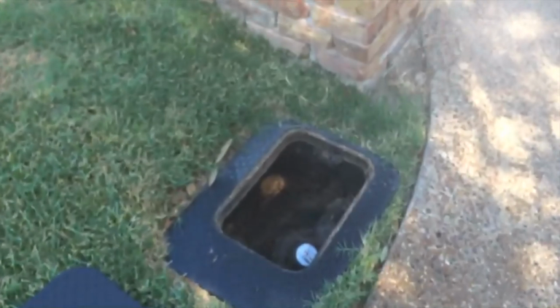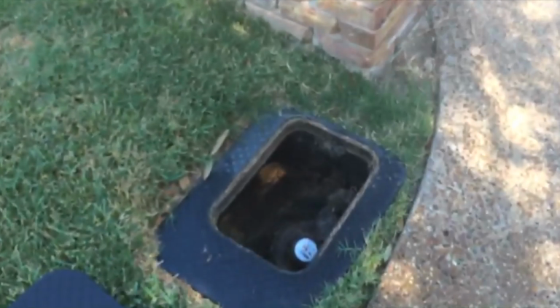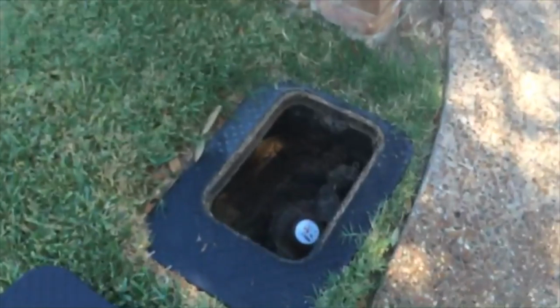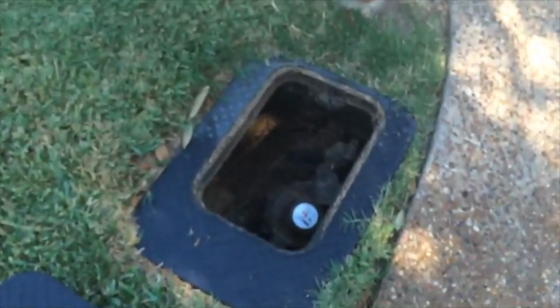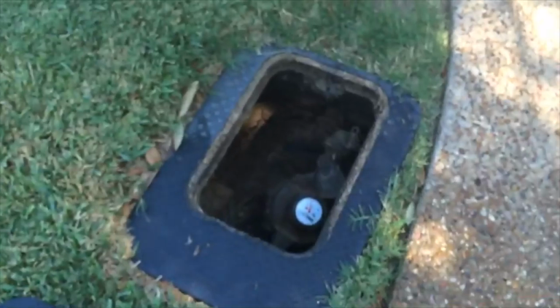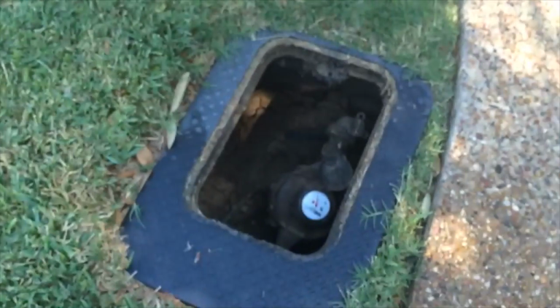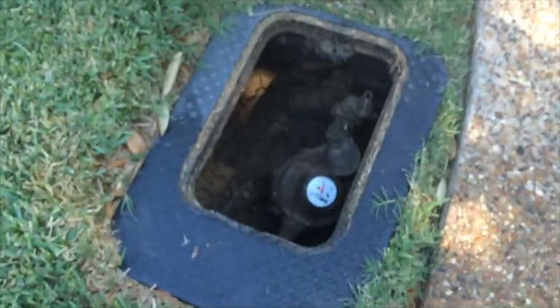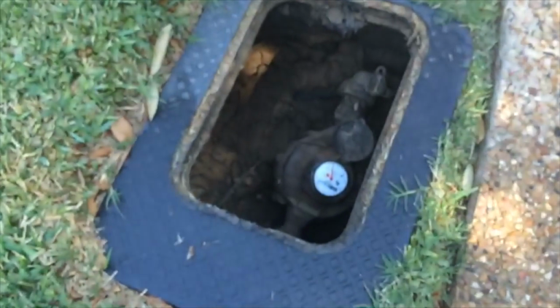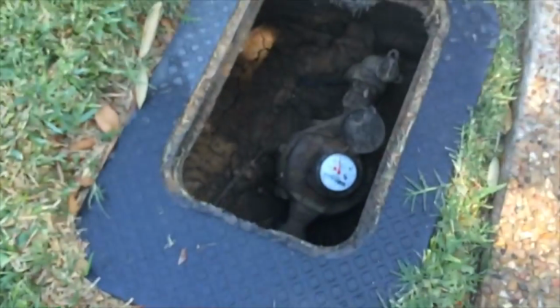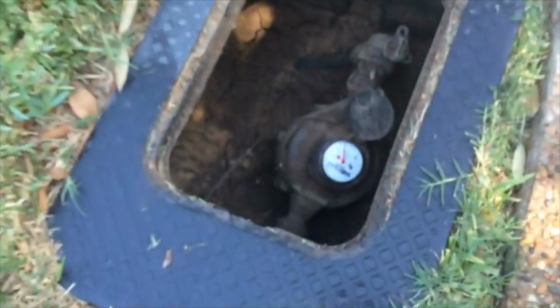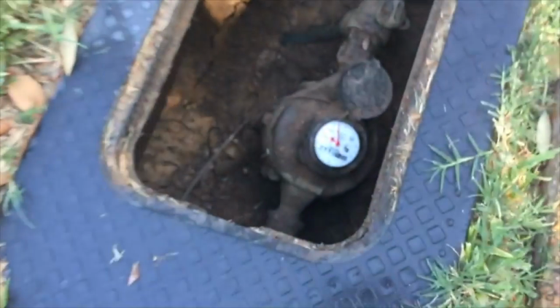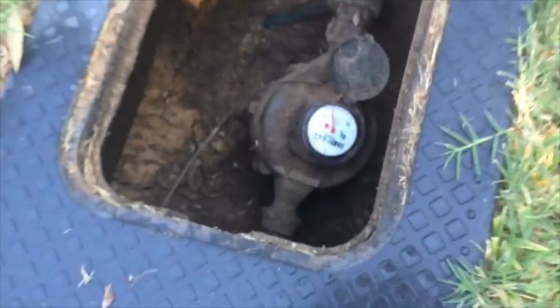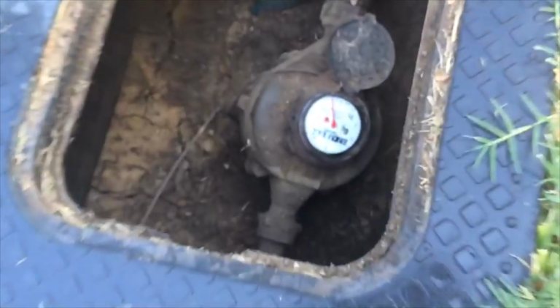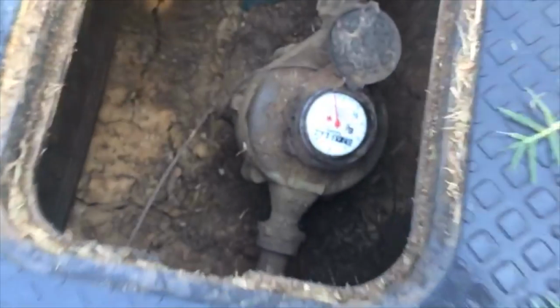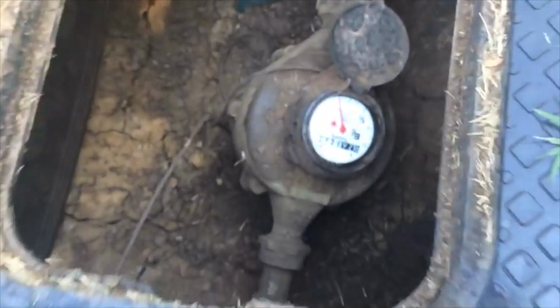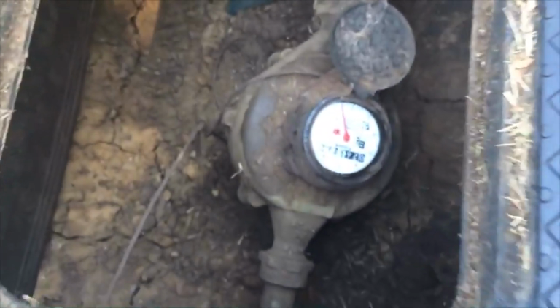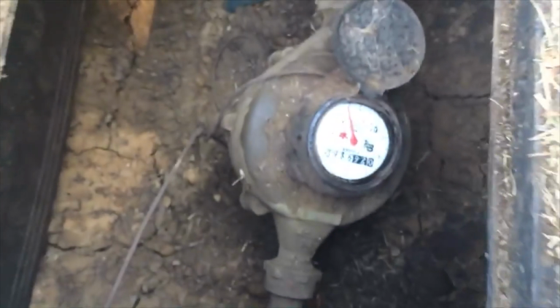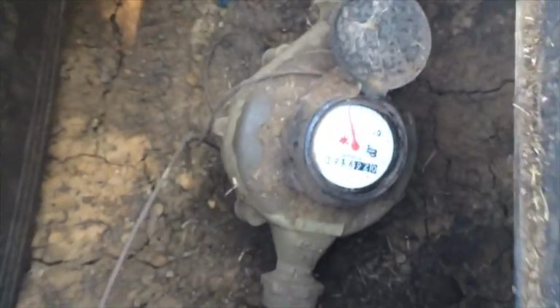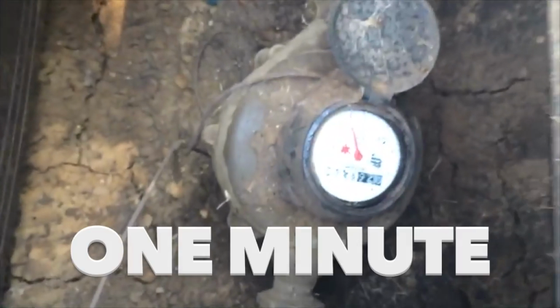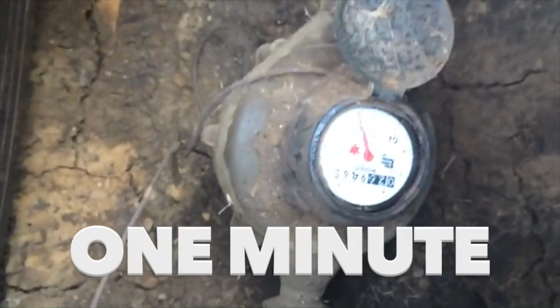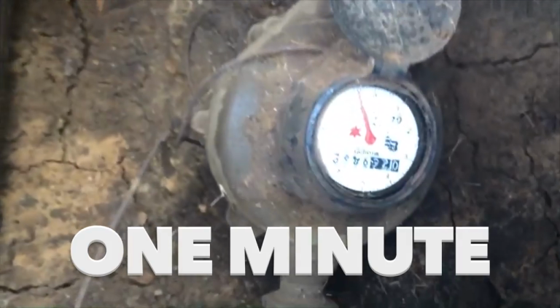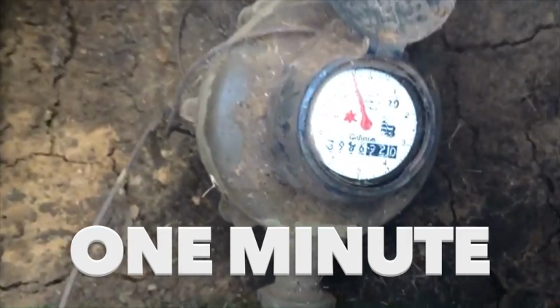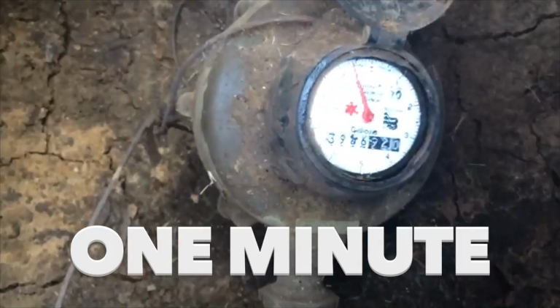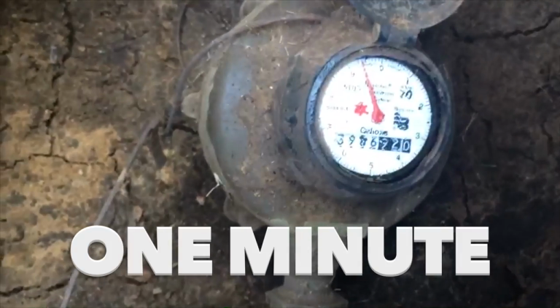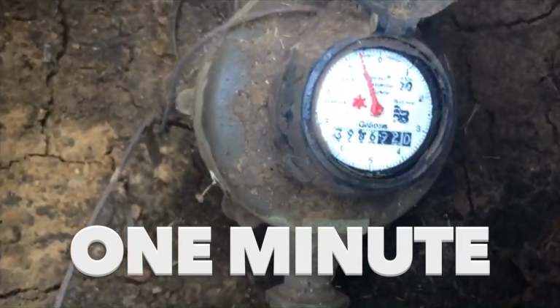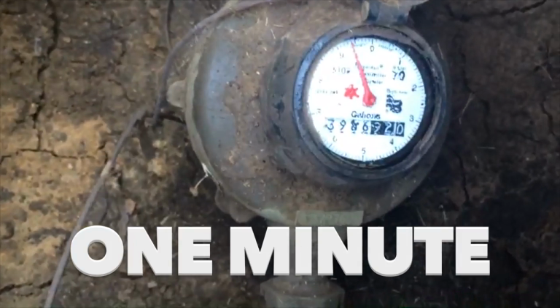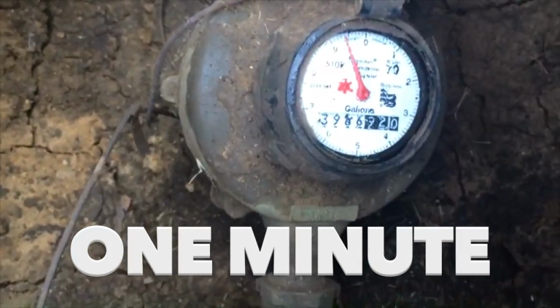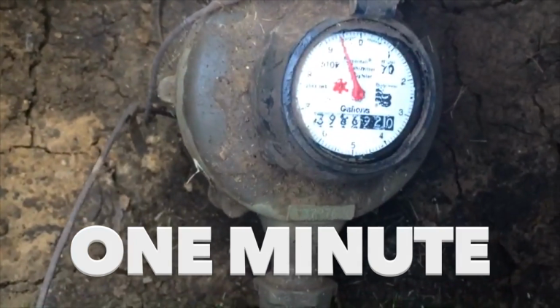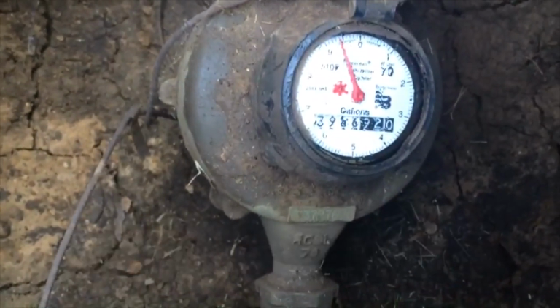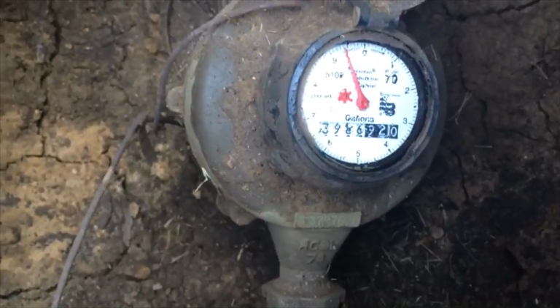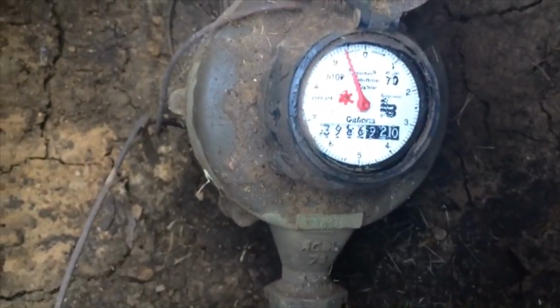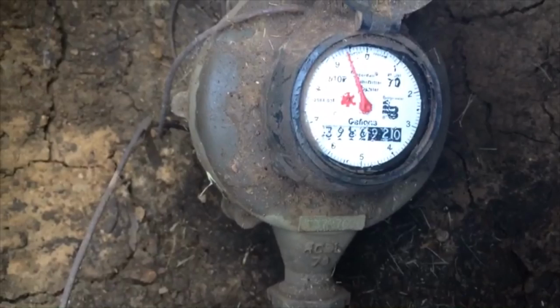So, let's put it to the test. We set a timer for one minute and turned on this home's irrigation system.